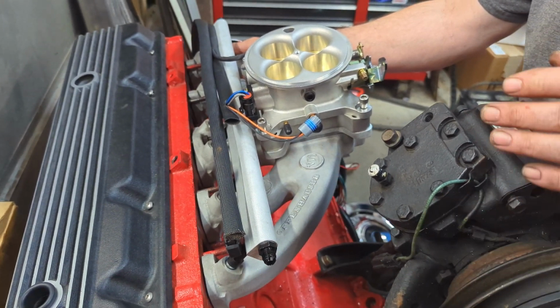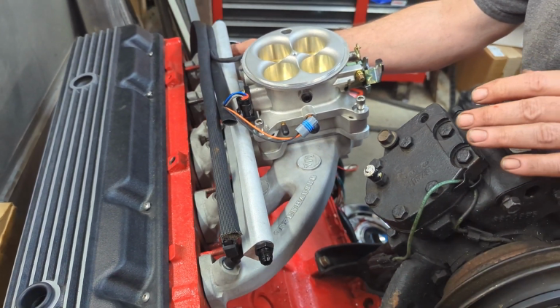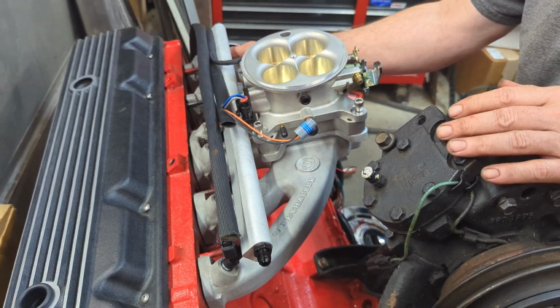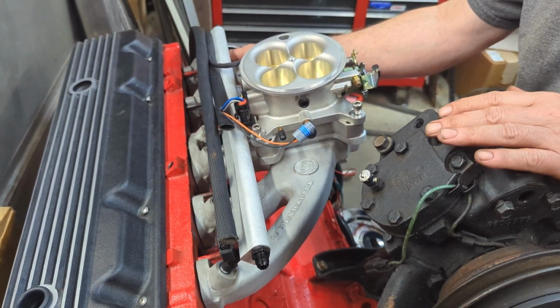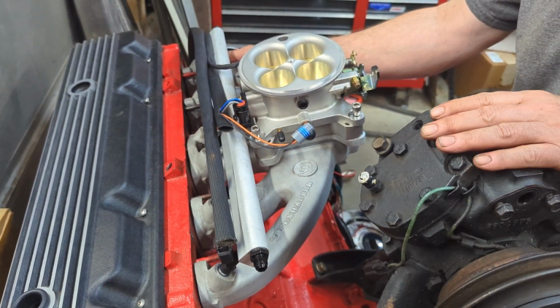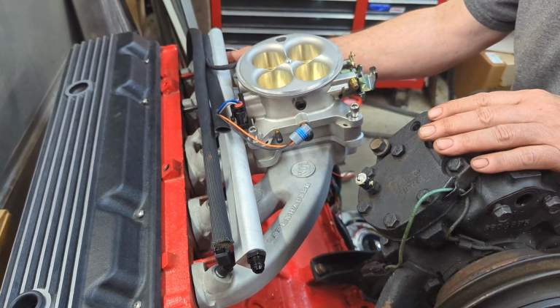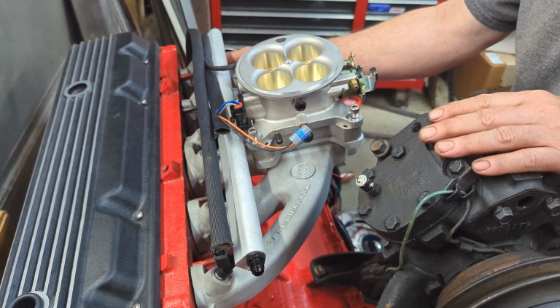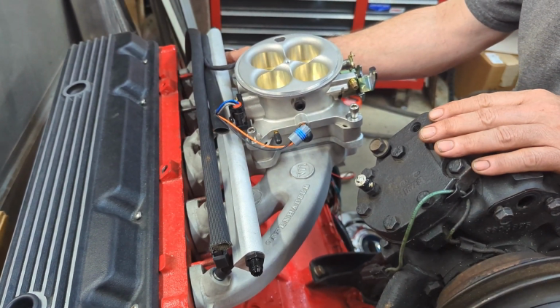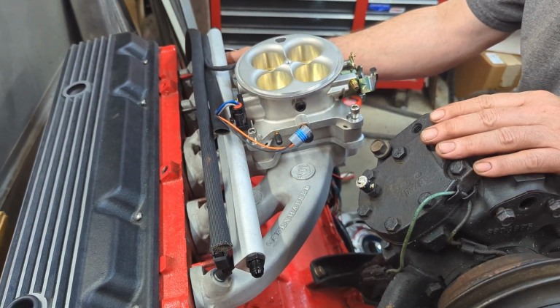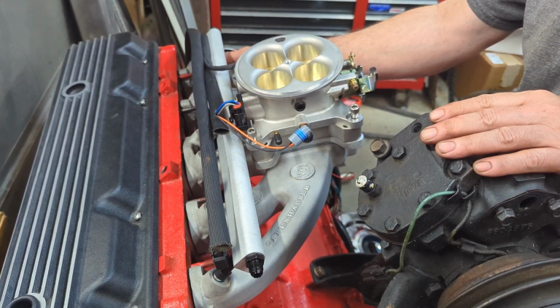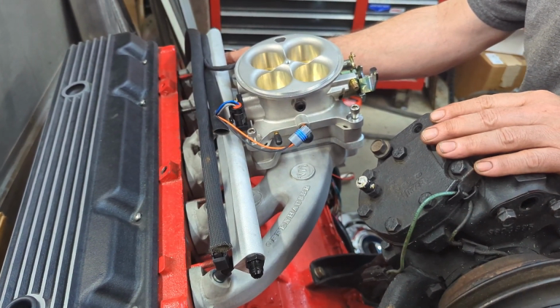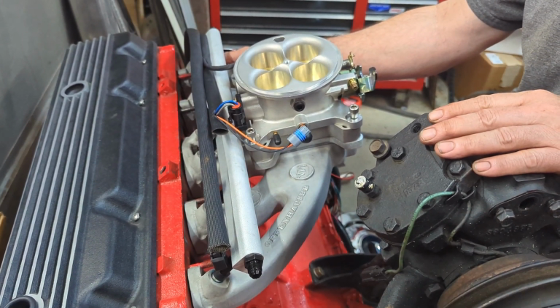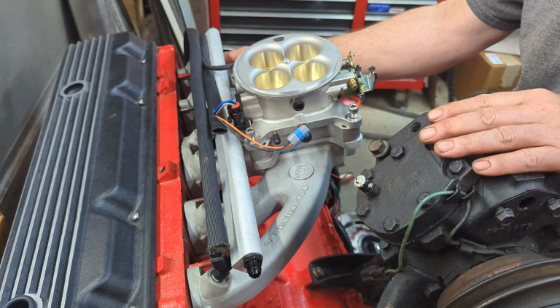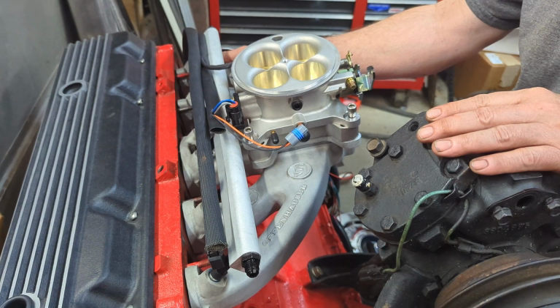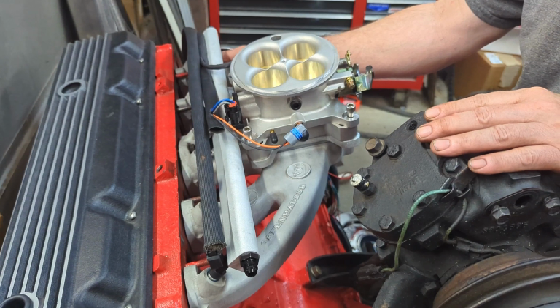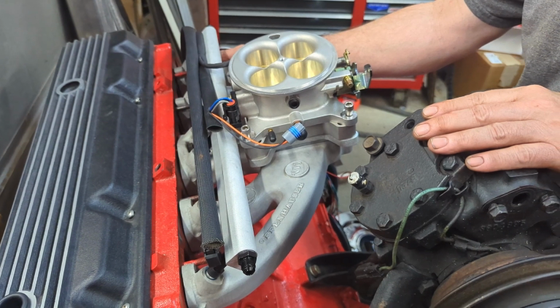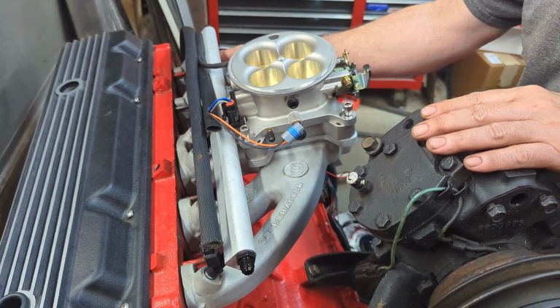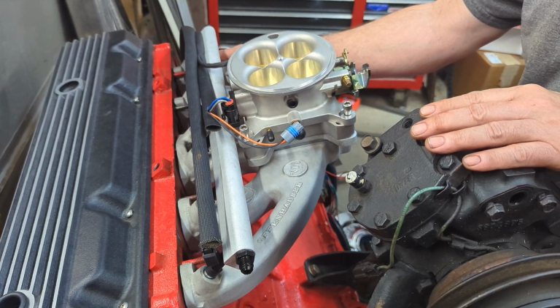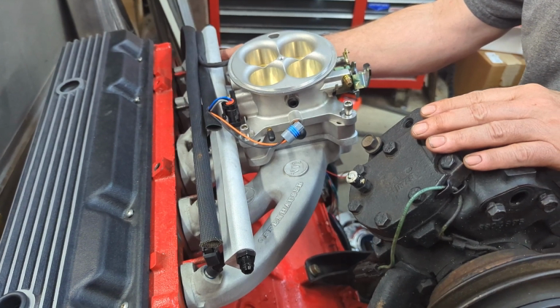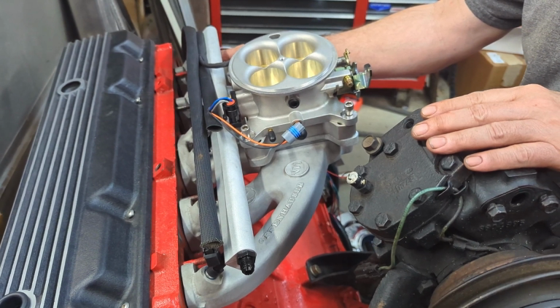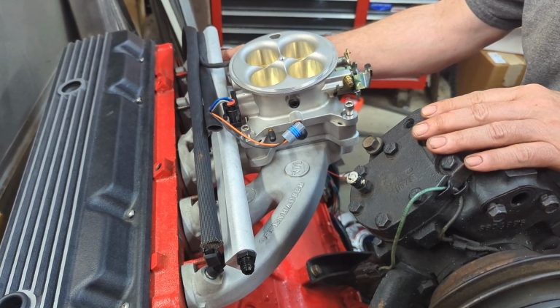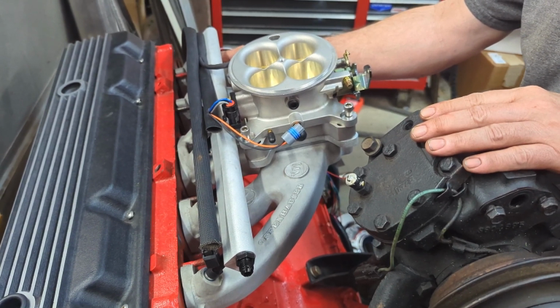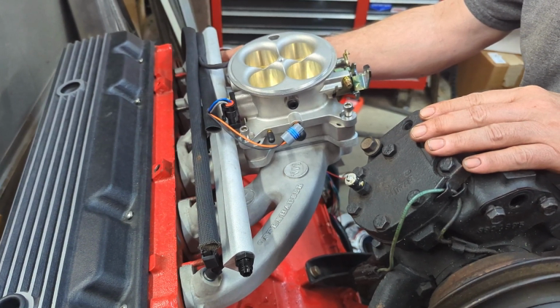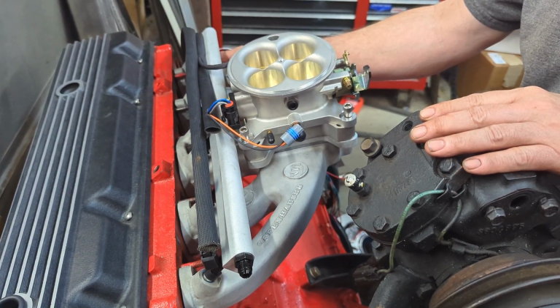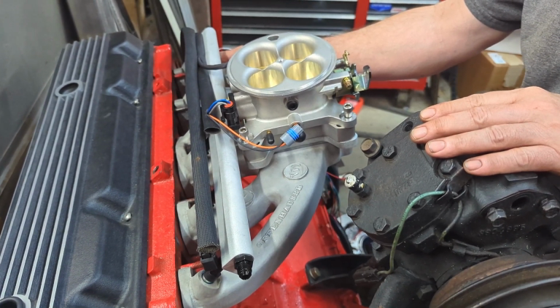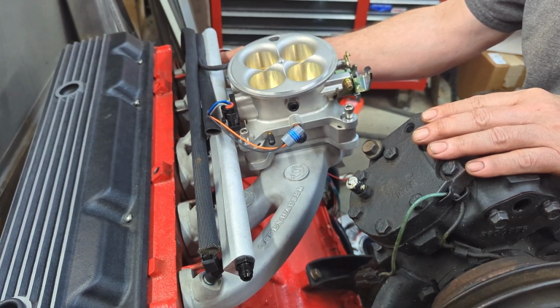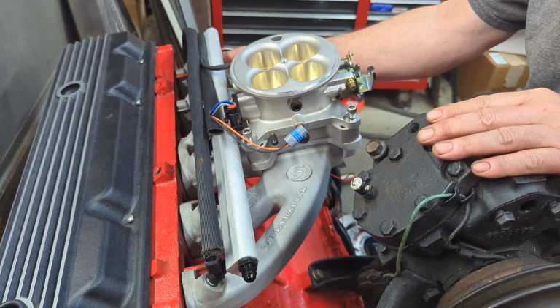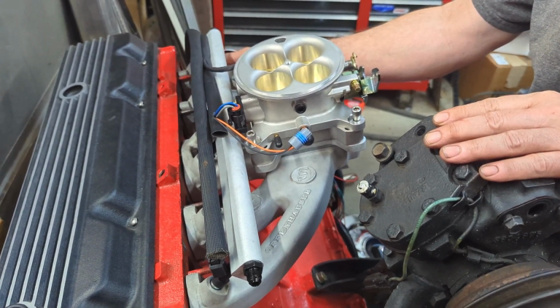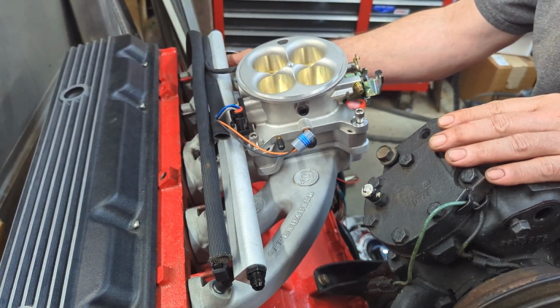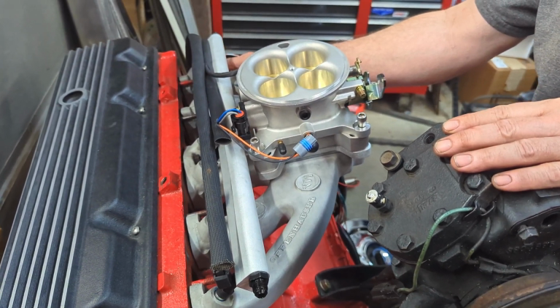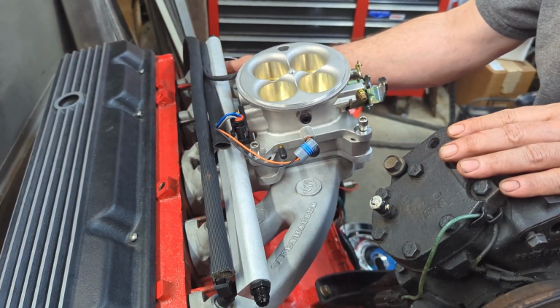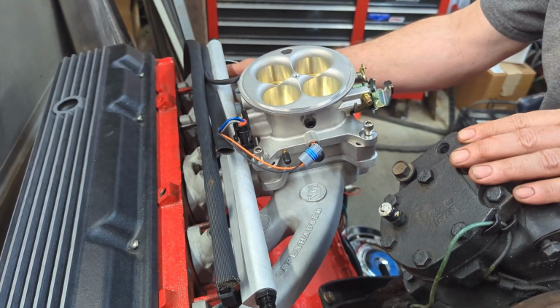It's on a D-150 — that's what Warhammer is. A little short bed truck with a slant 6 and a 4-speed in it.